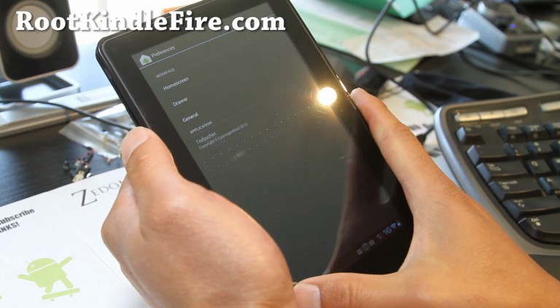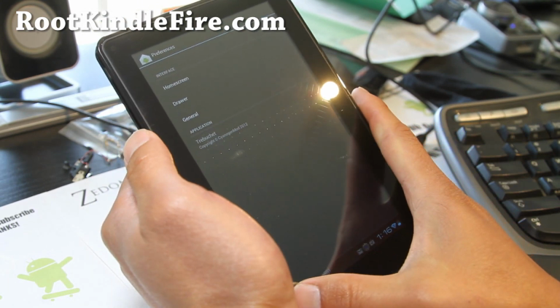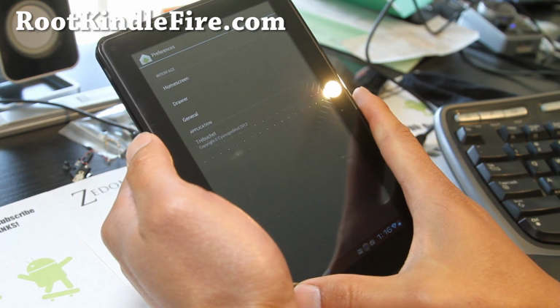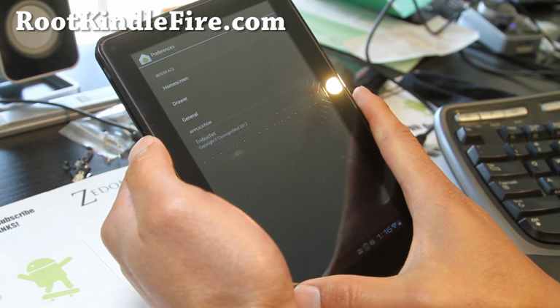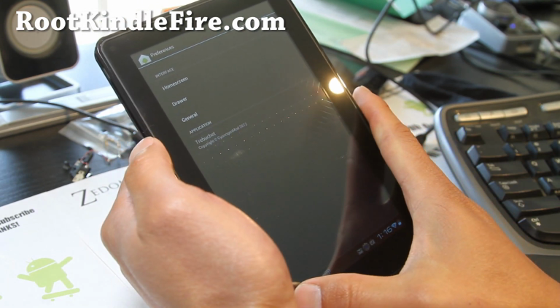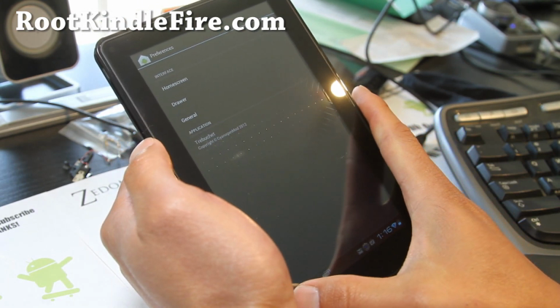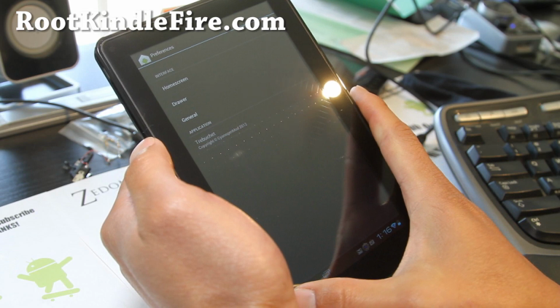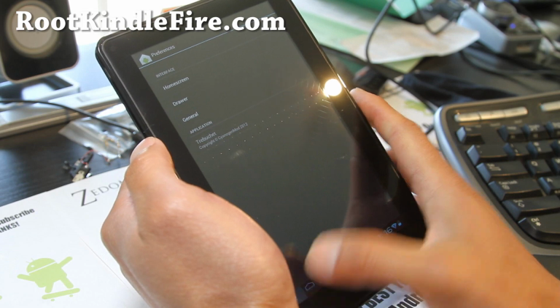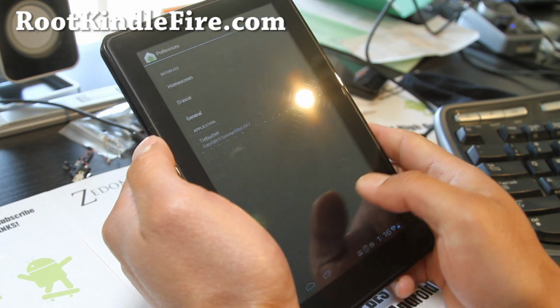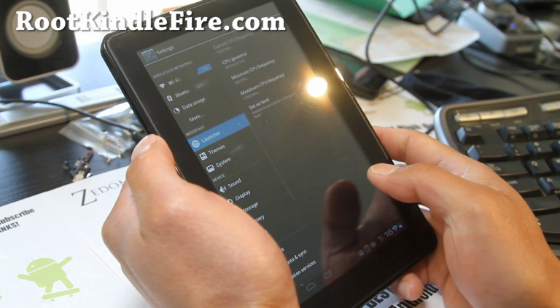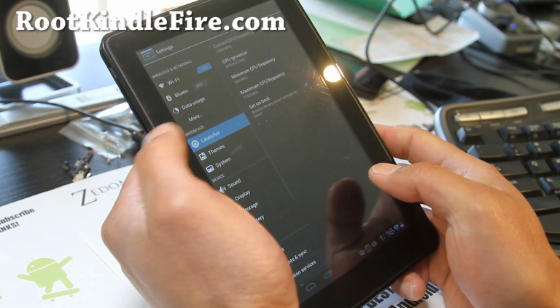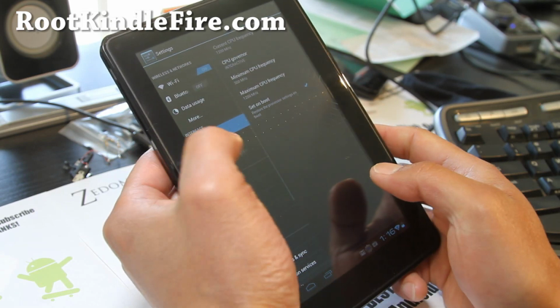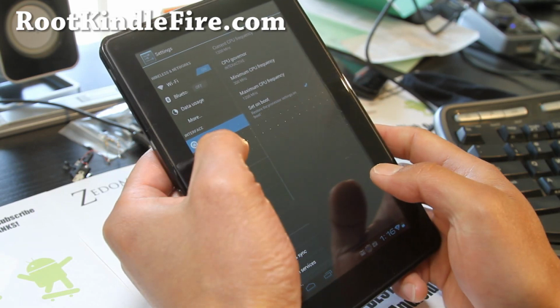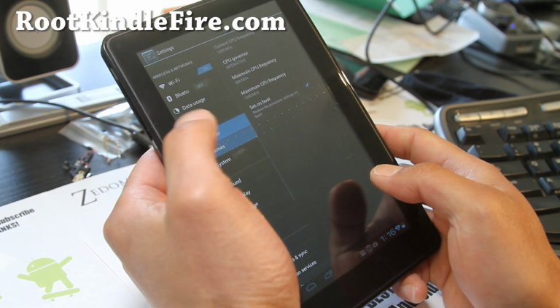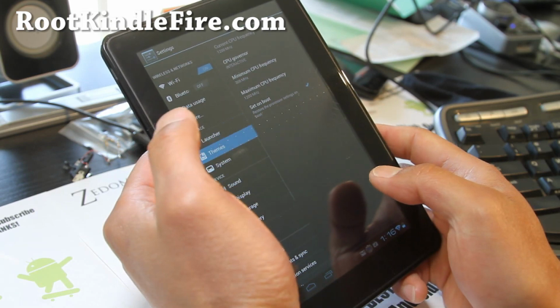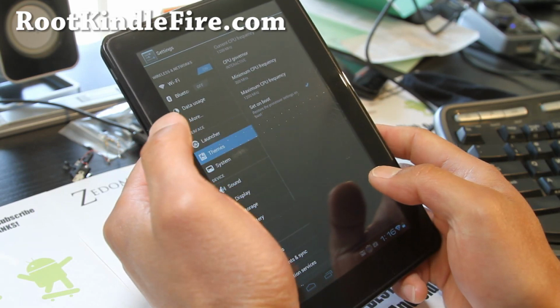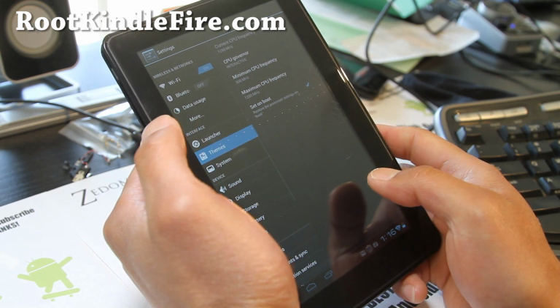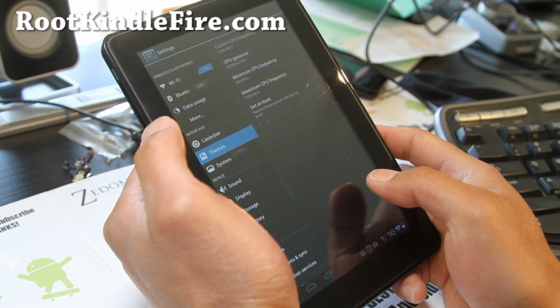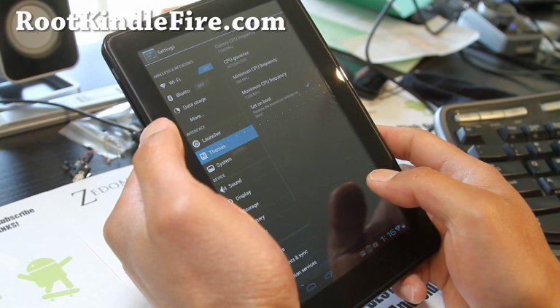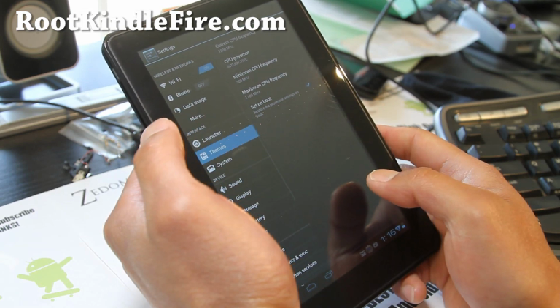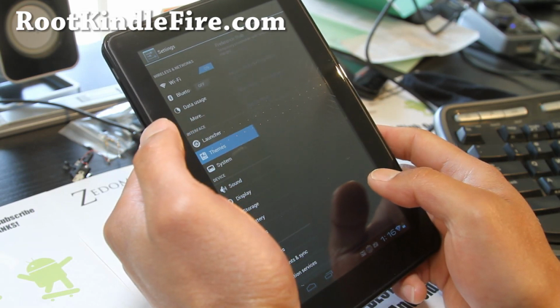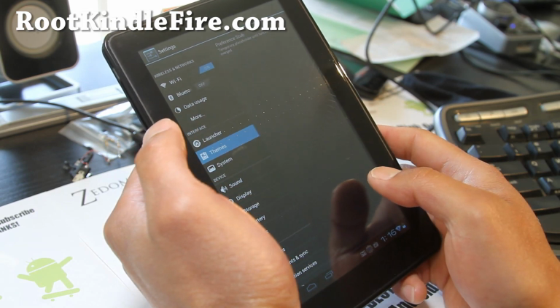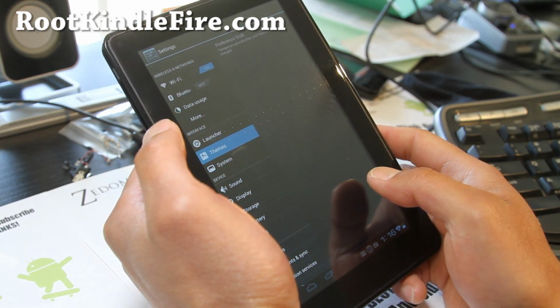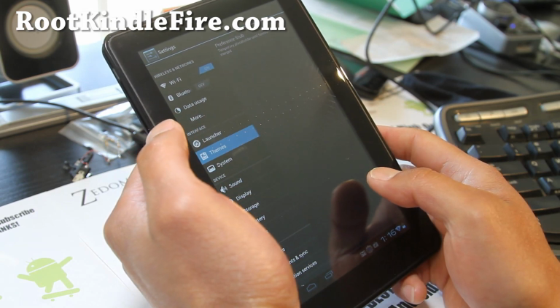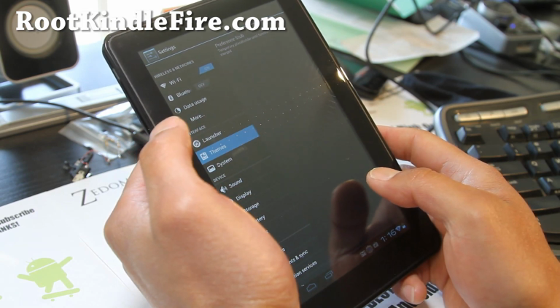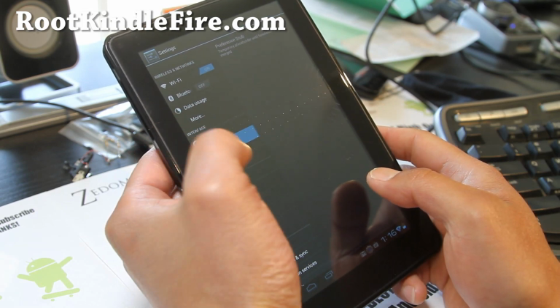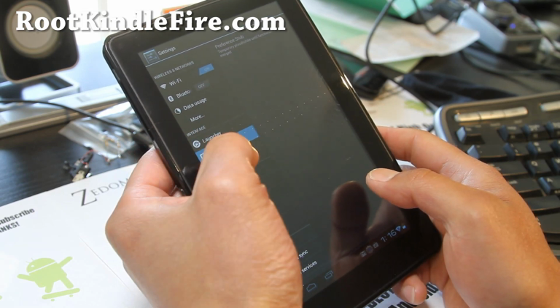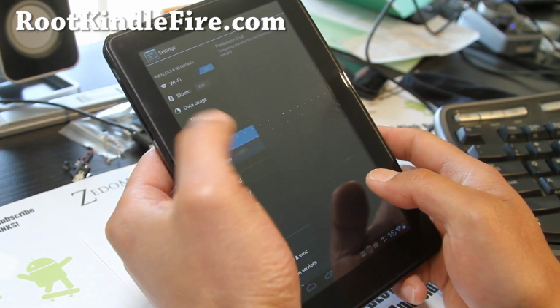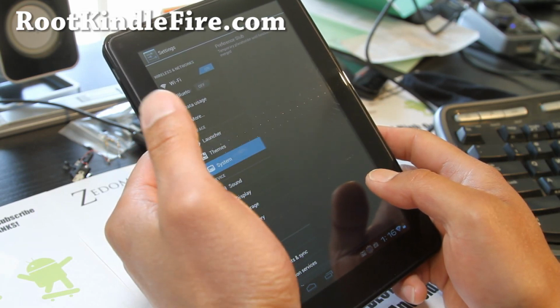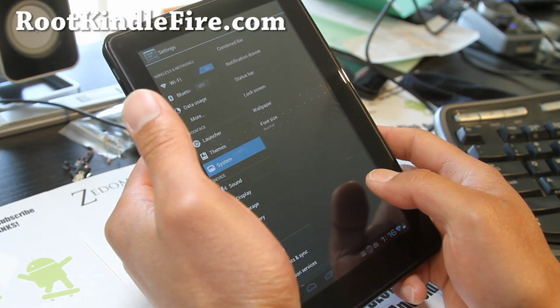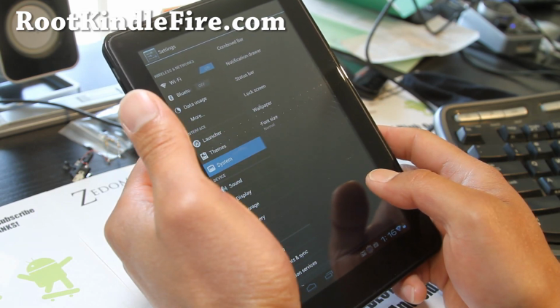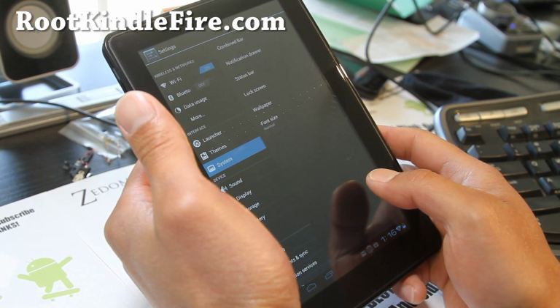You can also change the launcher and customize it. You have home screen drawer options, and themes as well.